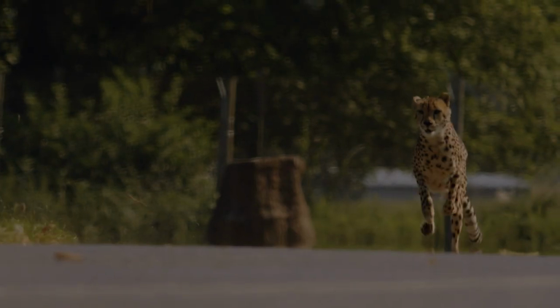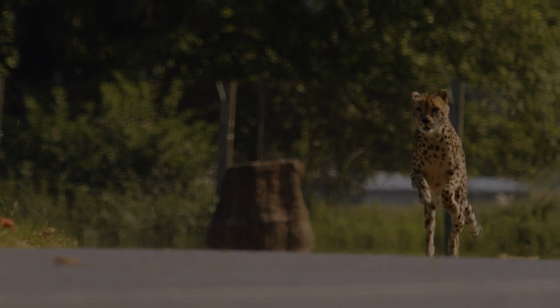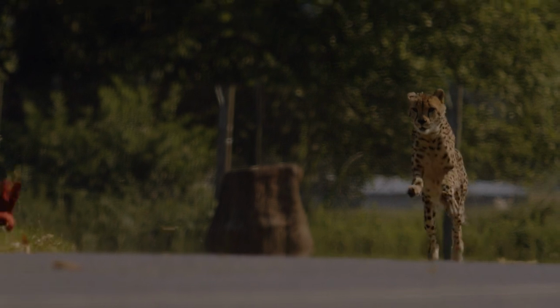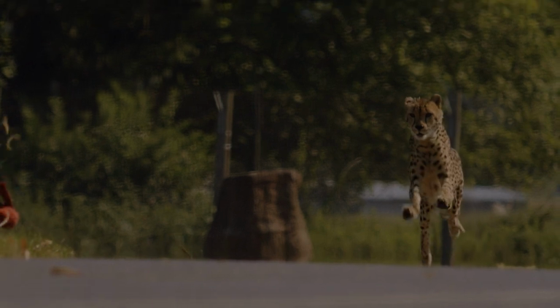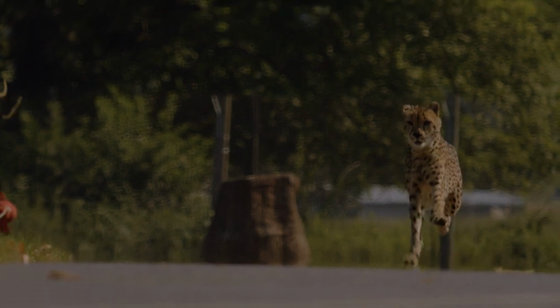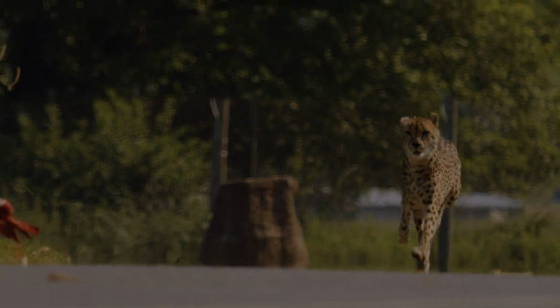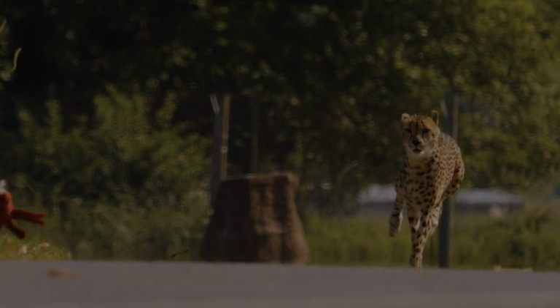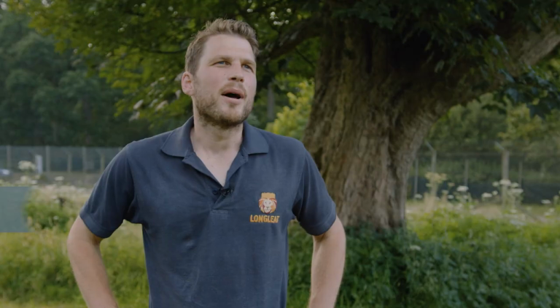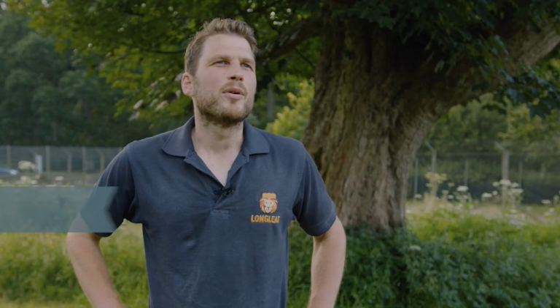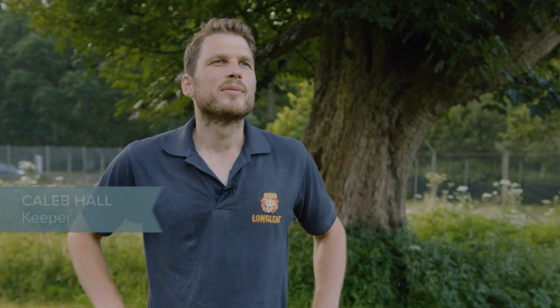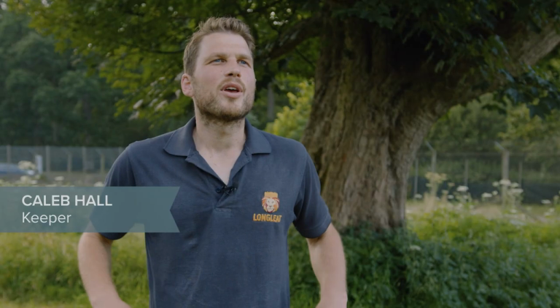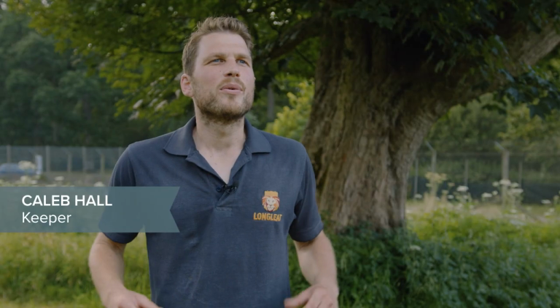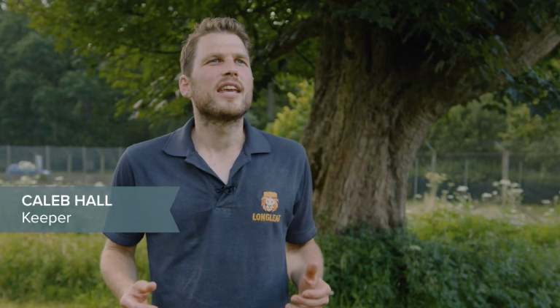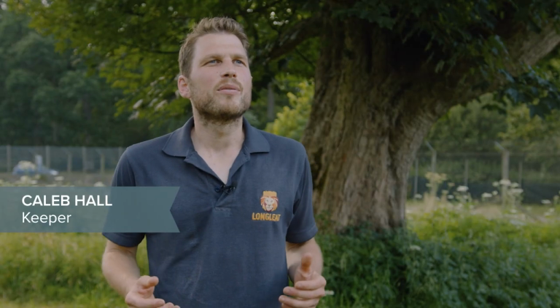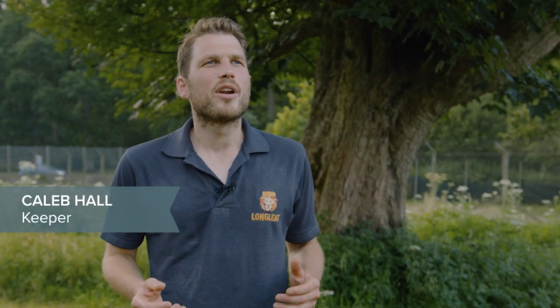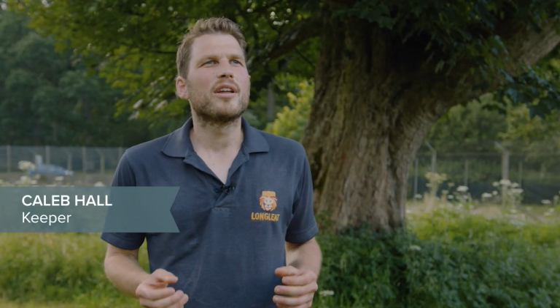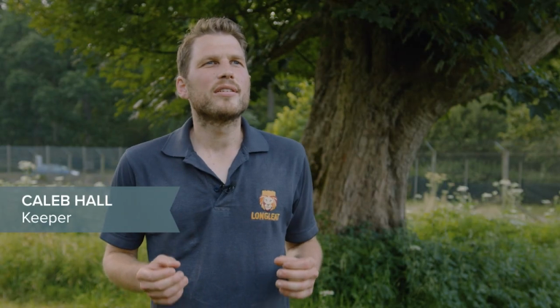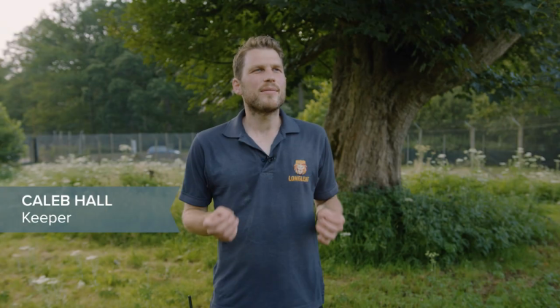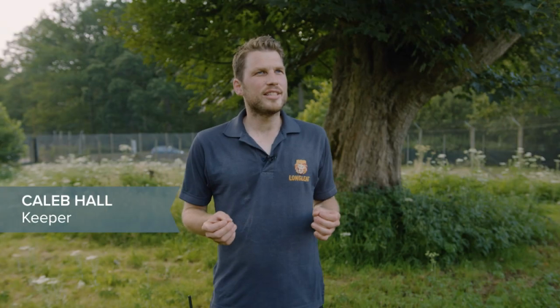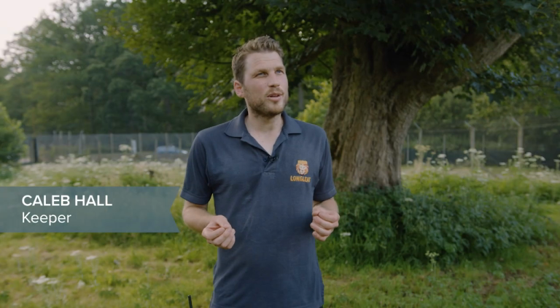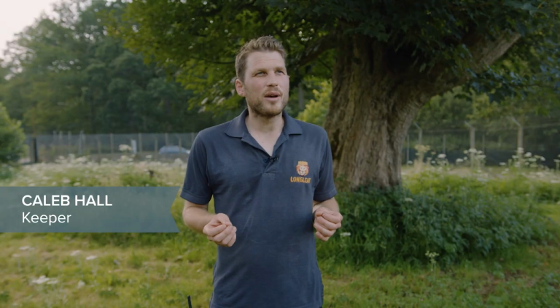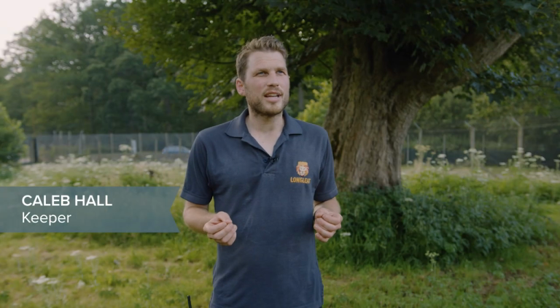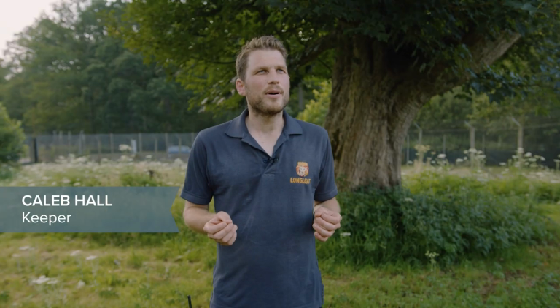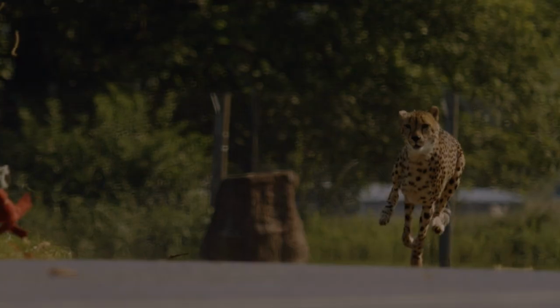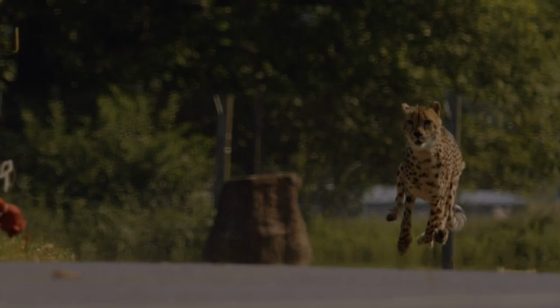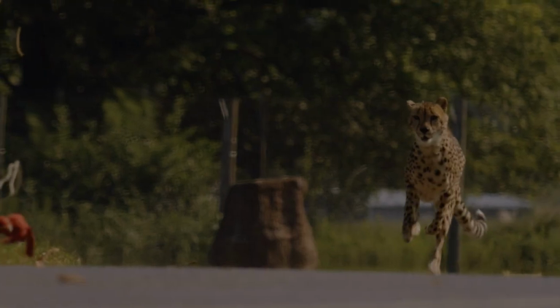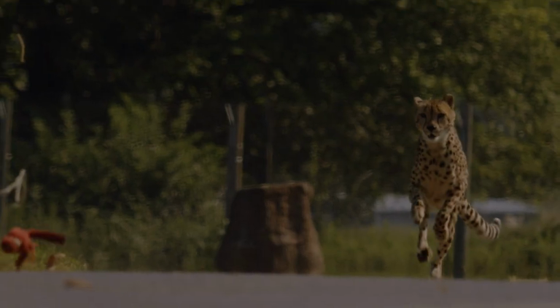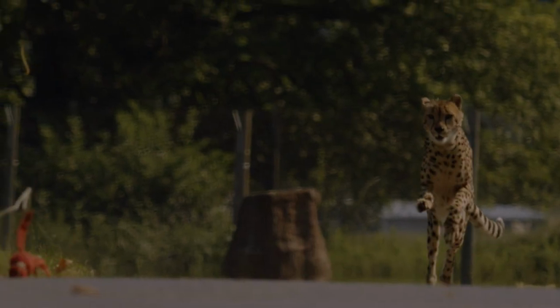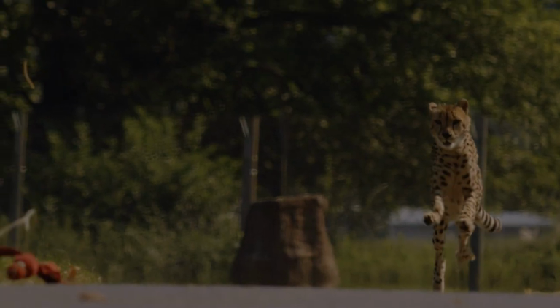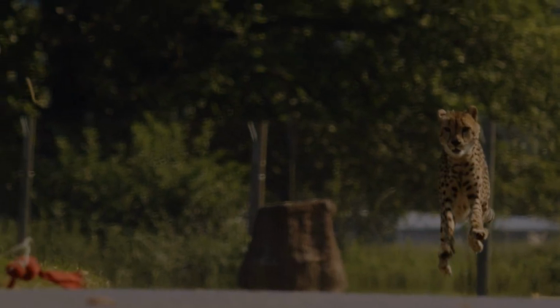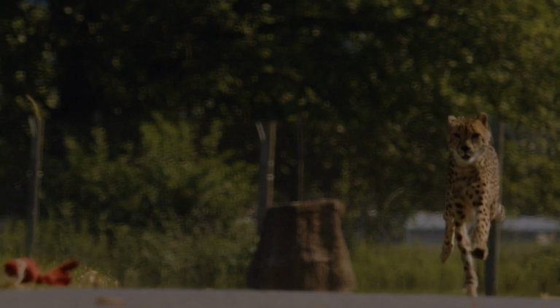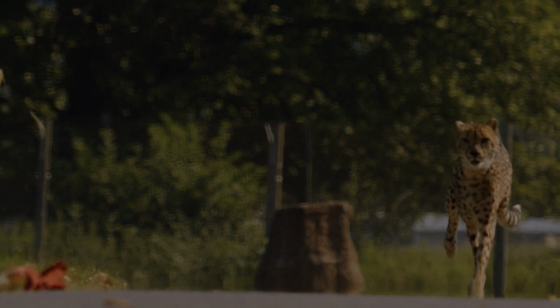Cheetahs are the fastest land mammal - they can run at 72 miles an hour, so they are incredibly quick.